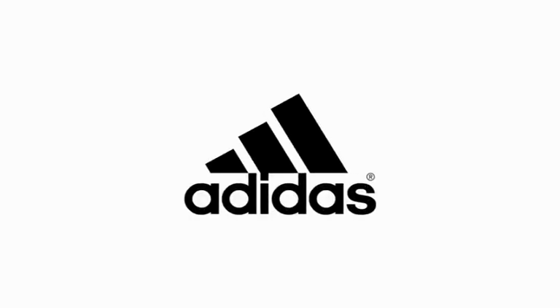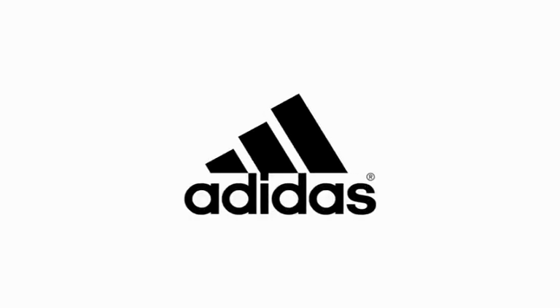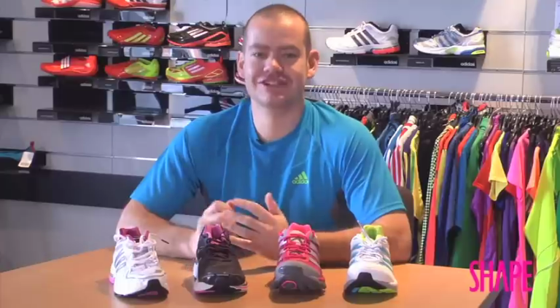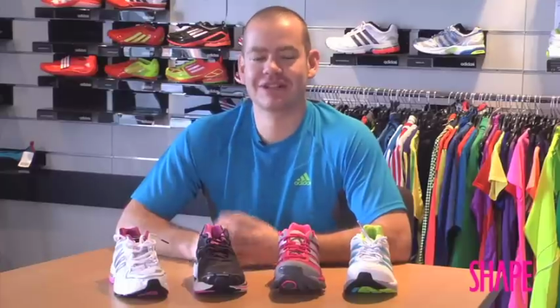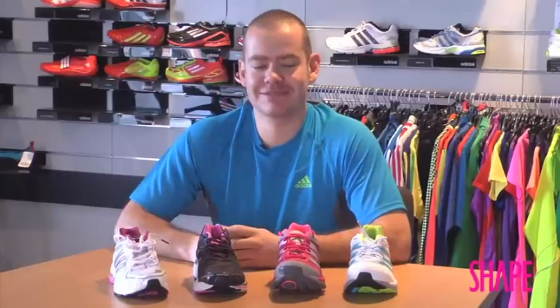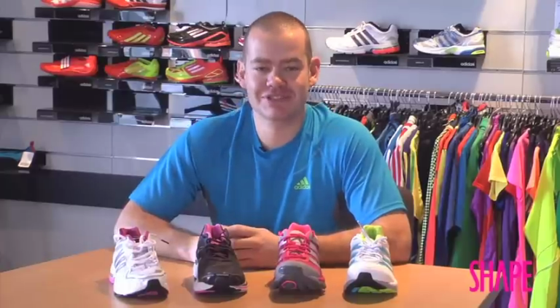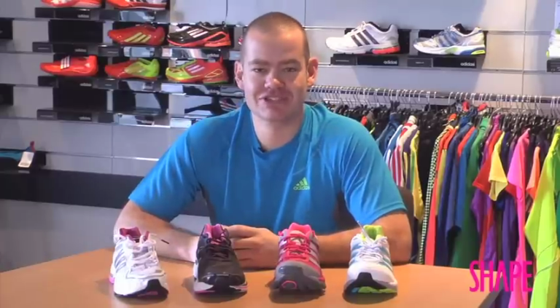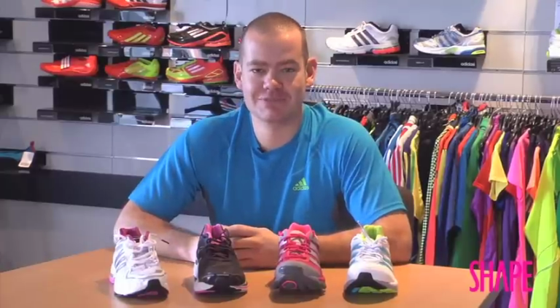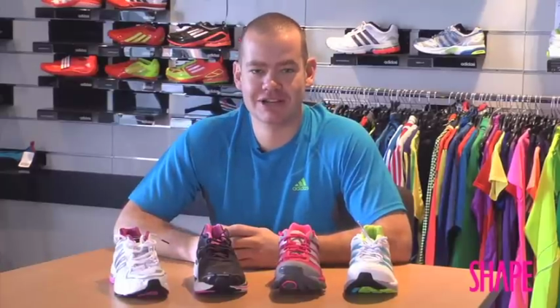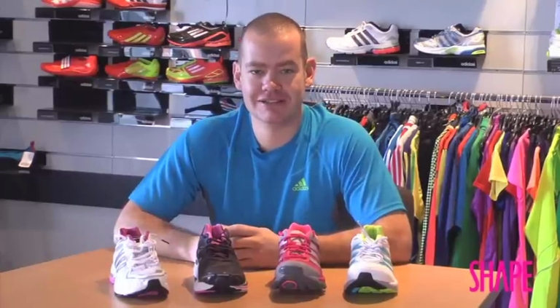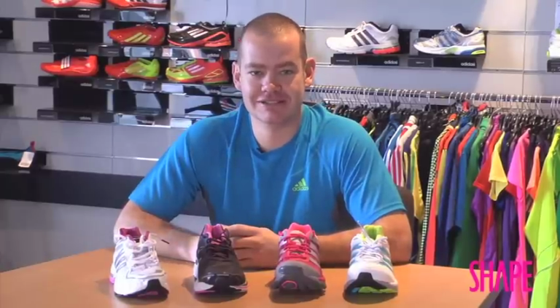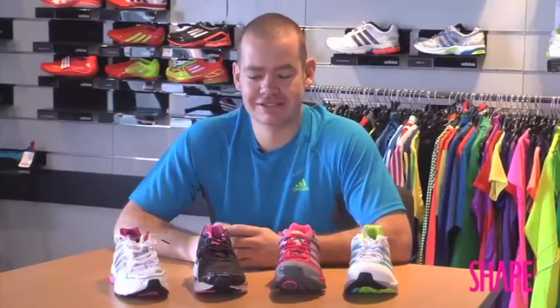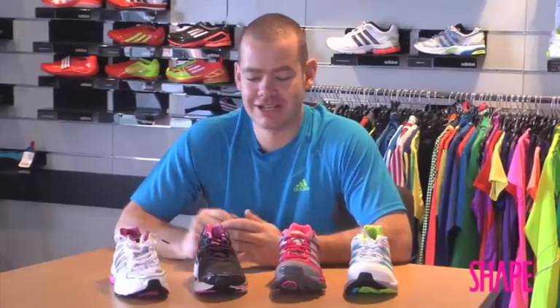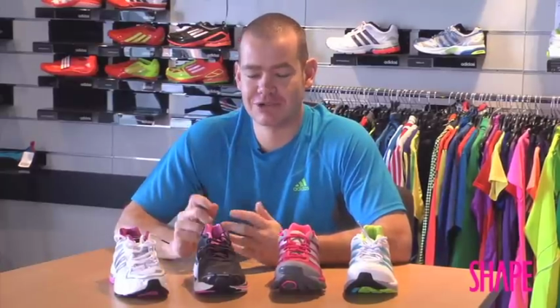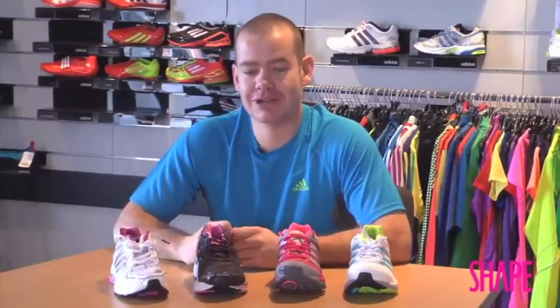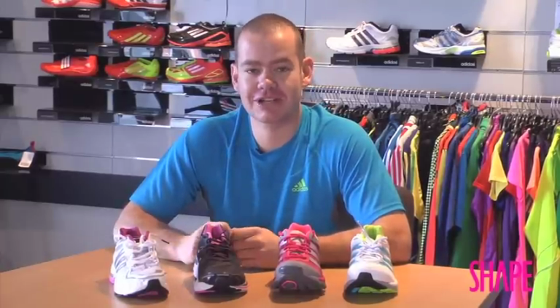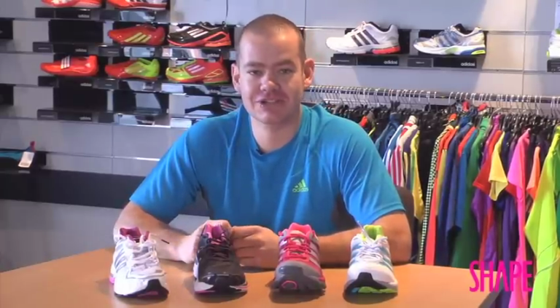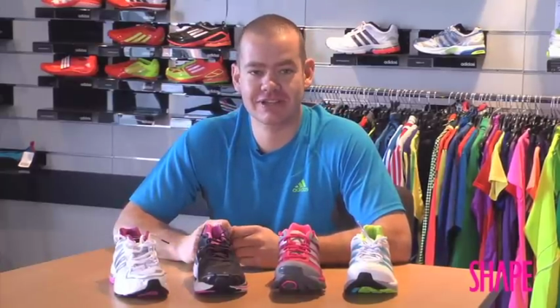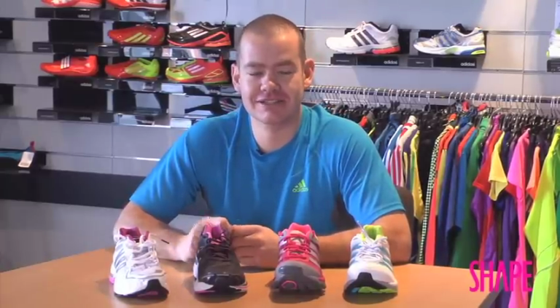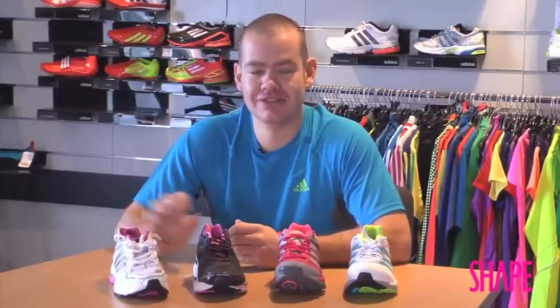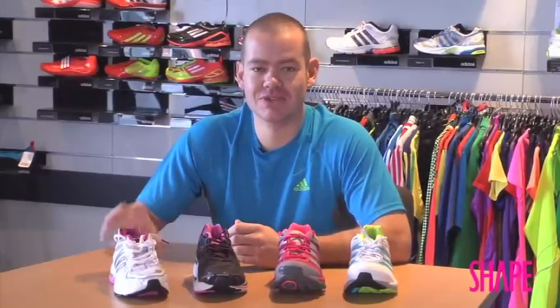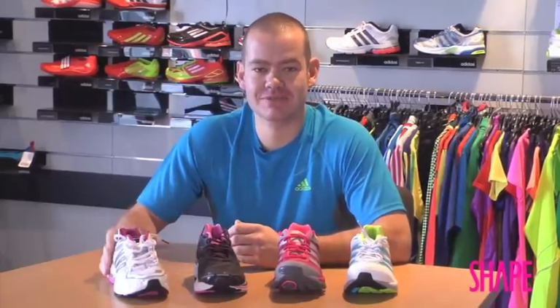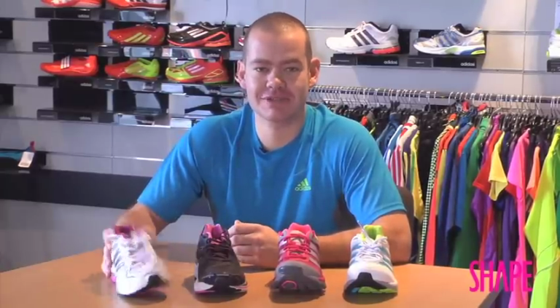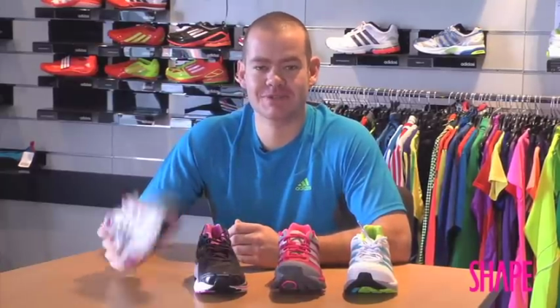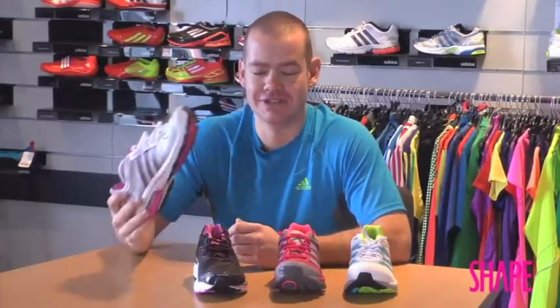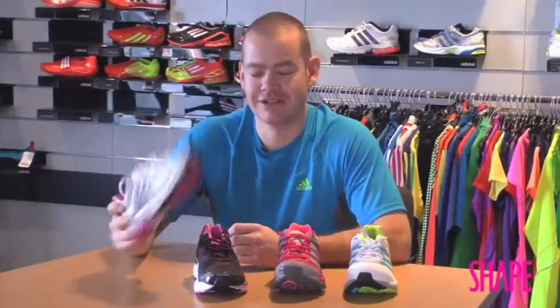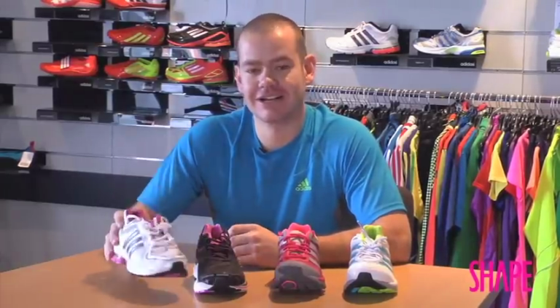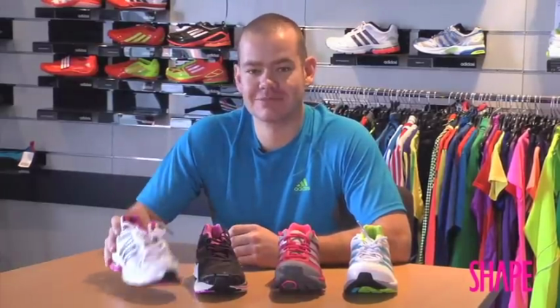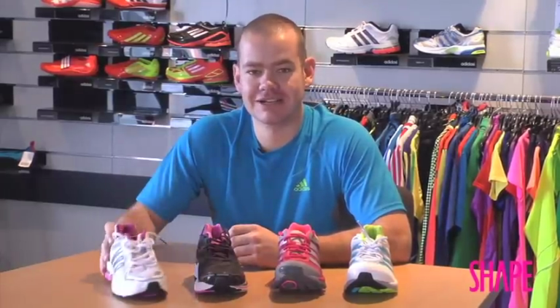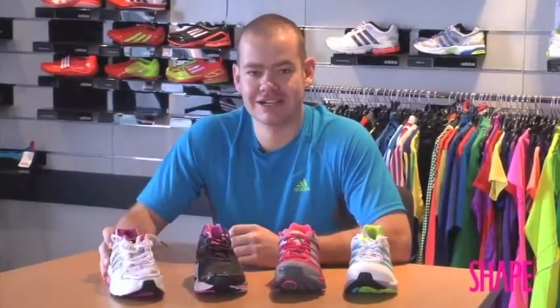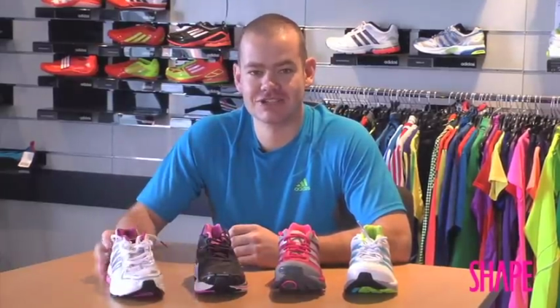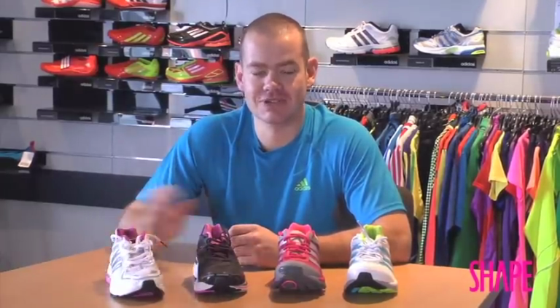Hi everyone and welcome to the Shape Workout Series. Today we're going to be giving you some tips on how to buy a running shoe.